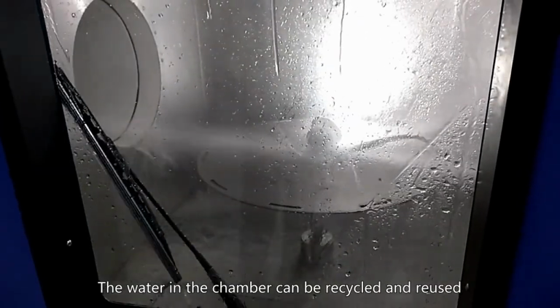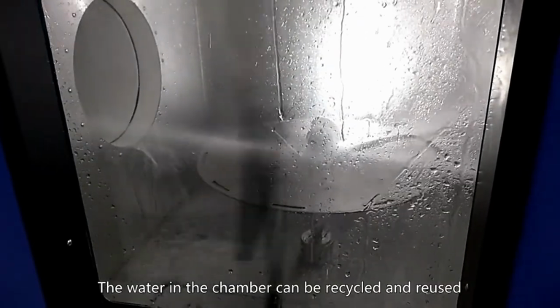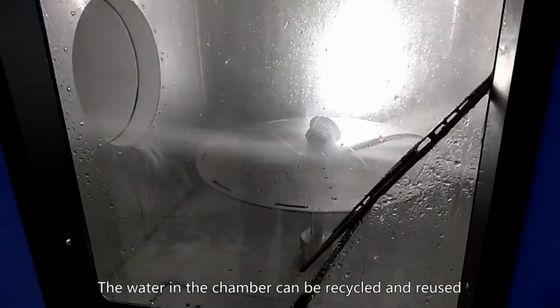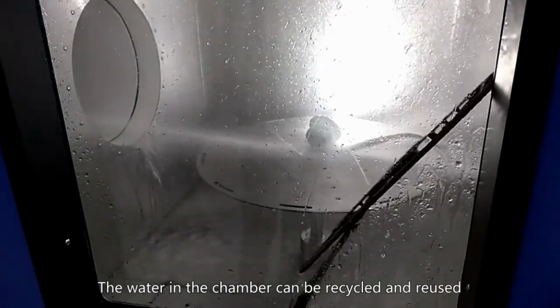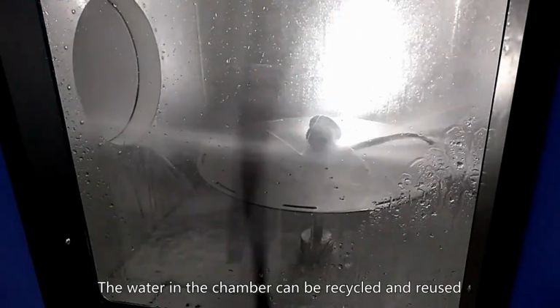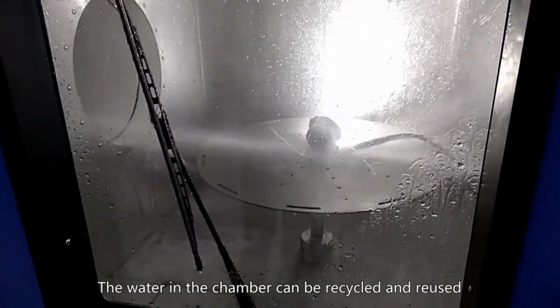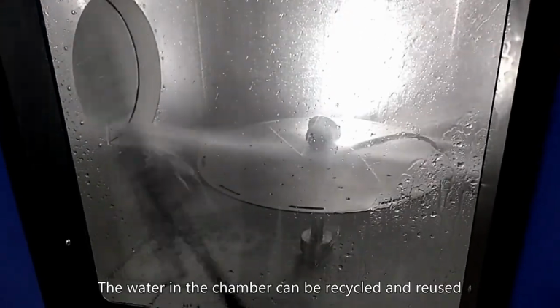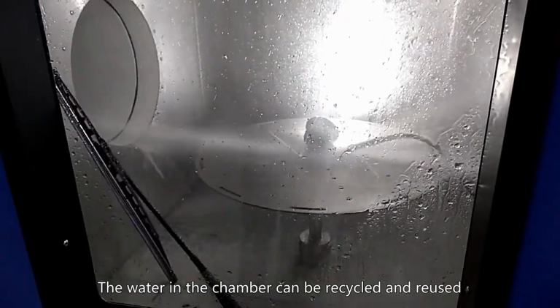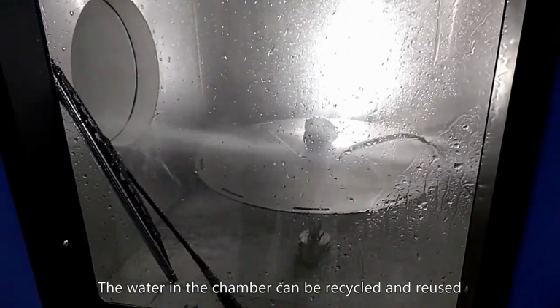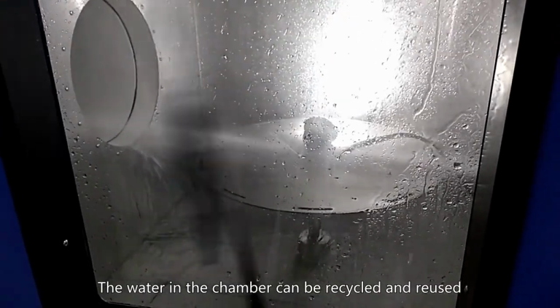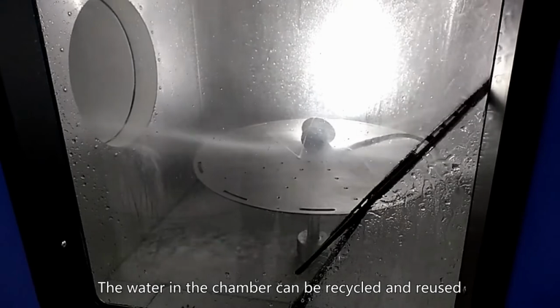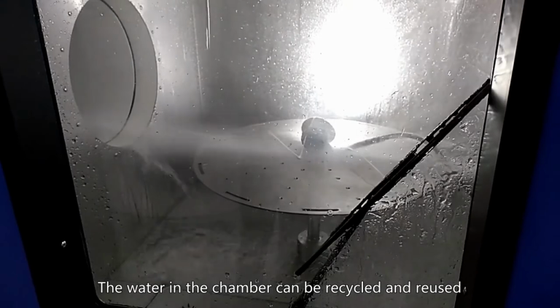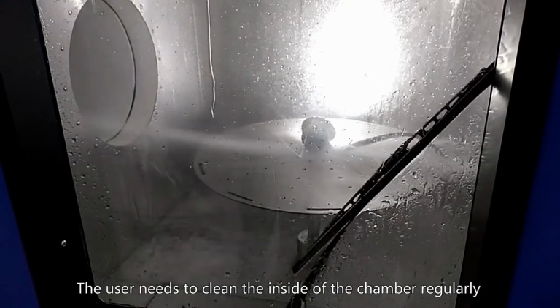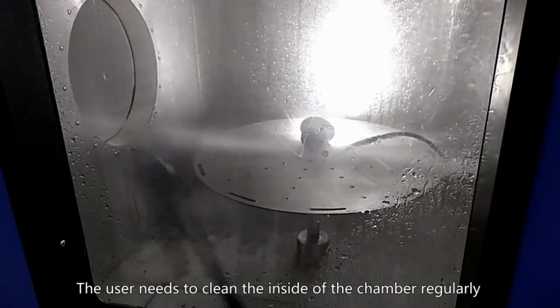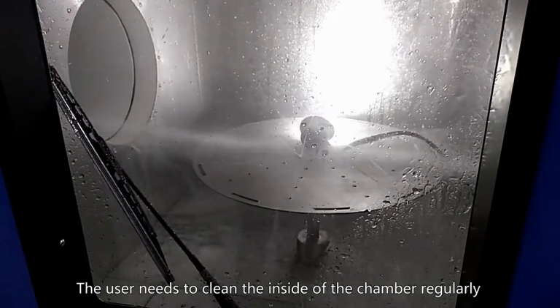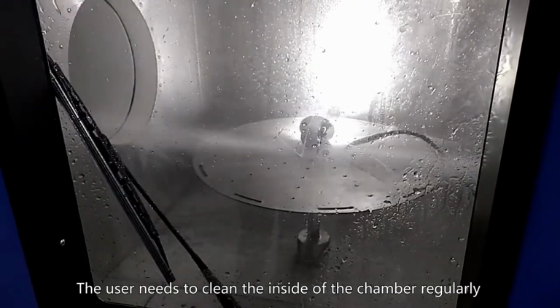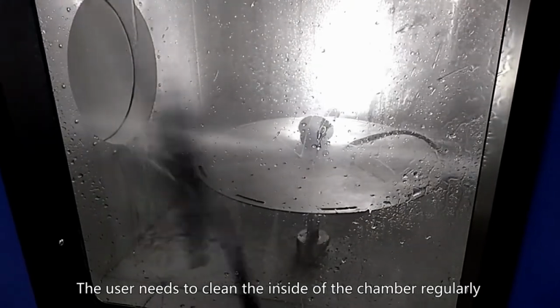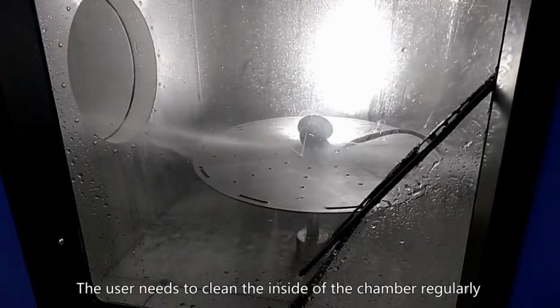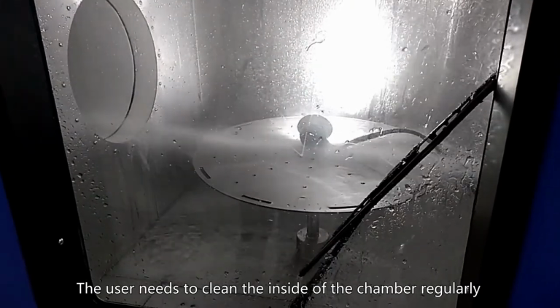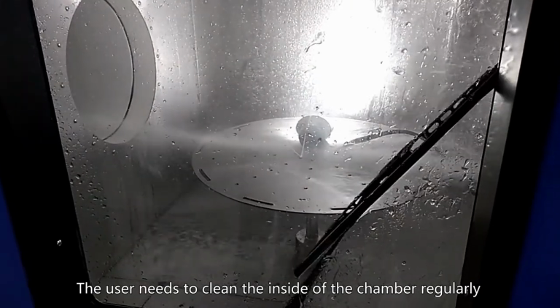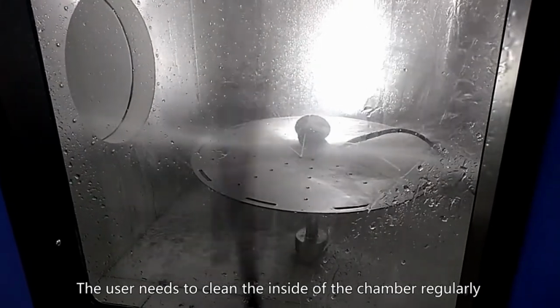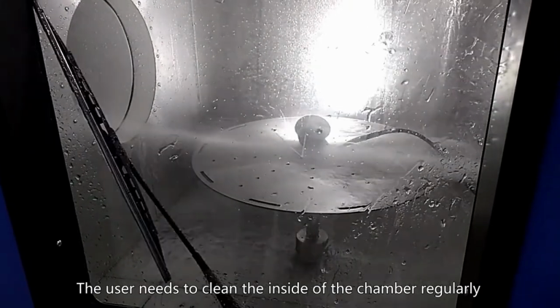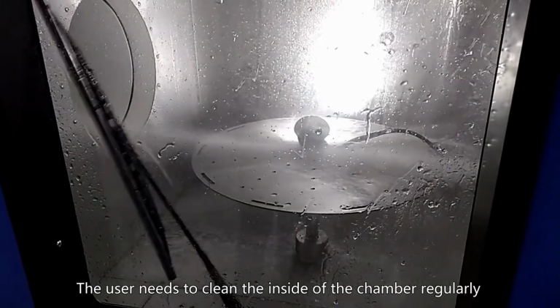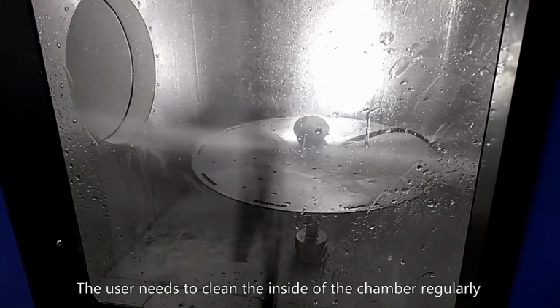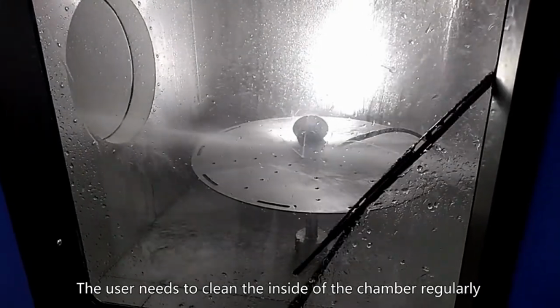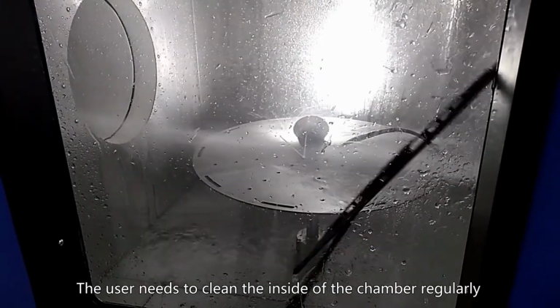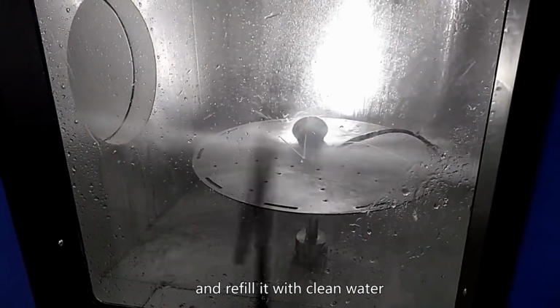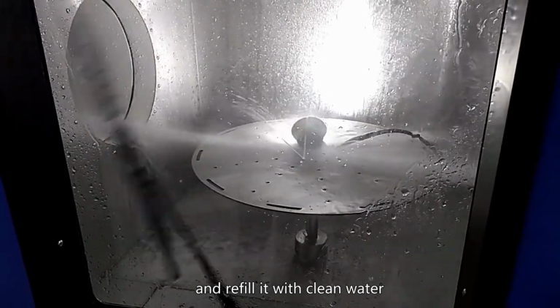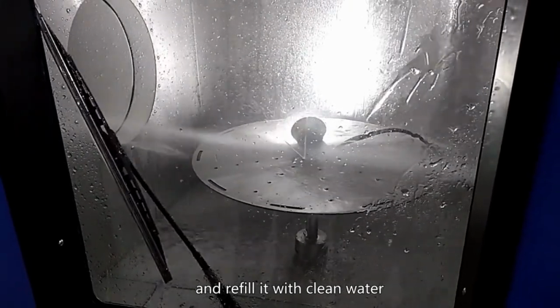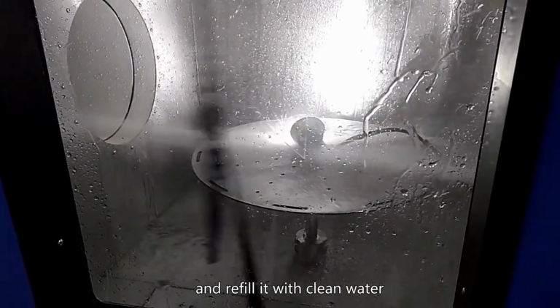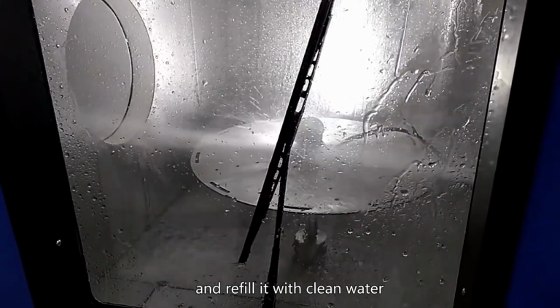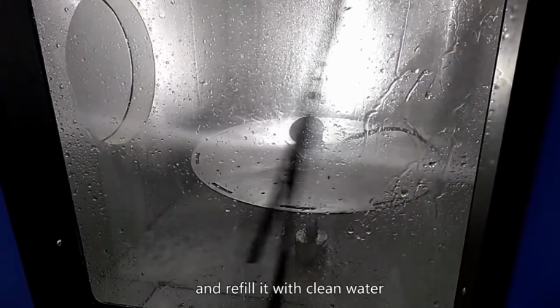The water in the chamber can be recycled and reused. The user needs to clean the inside of the chamber regularly and refill it with clean water.